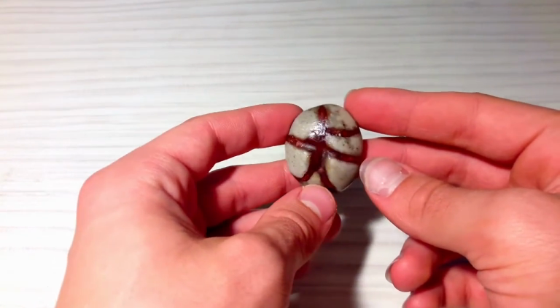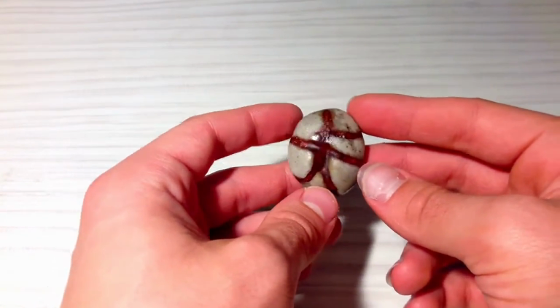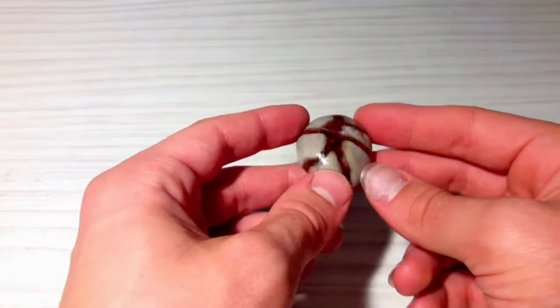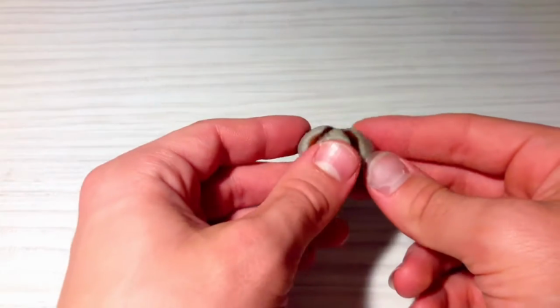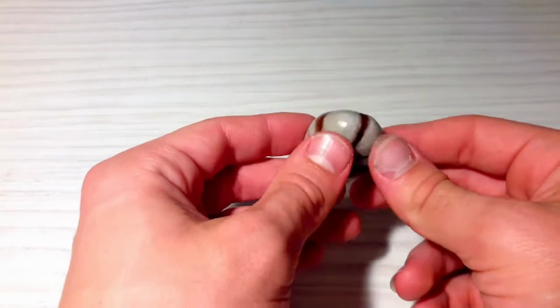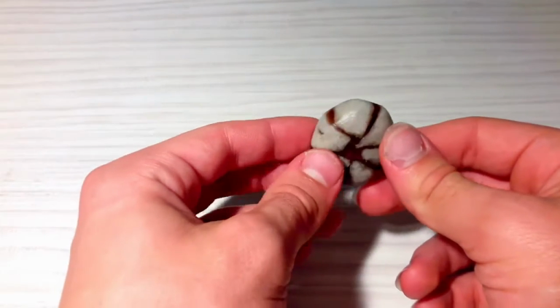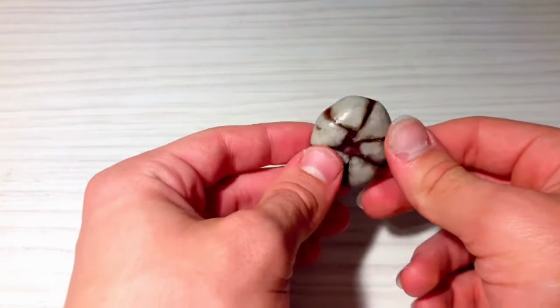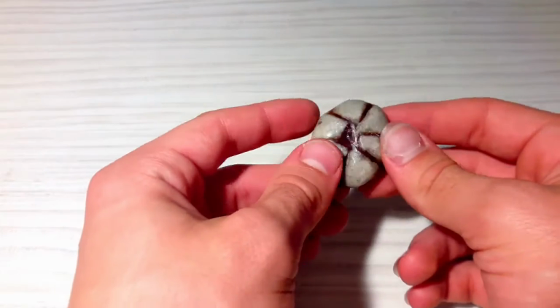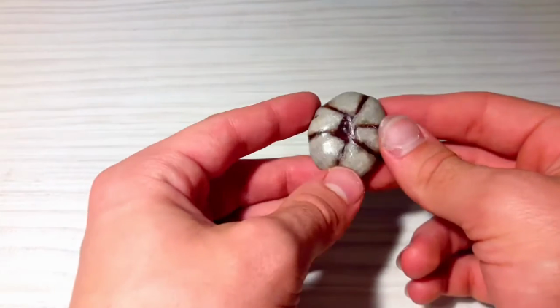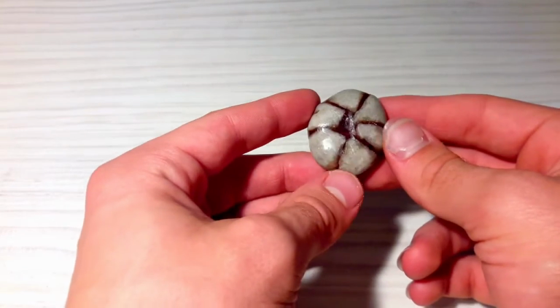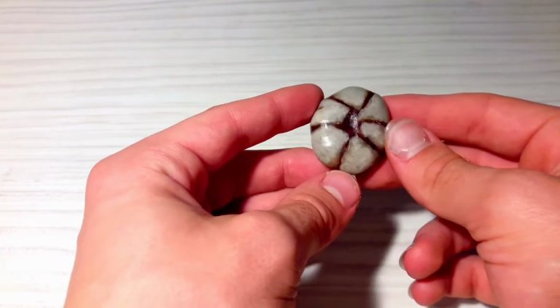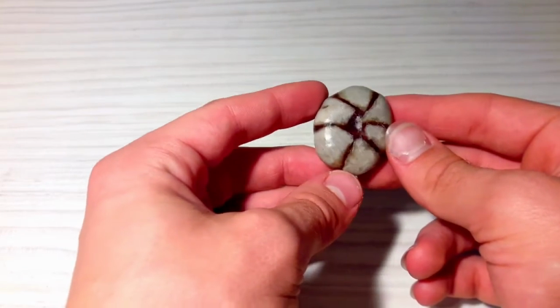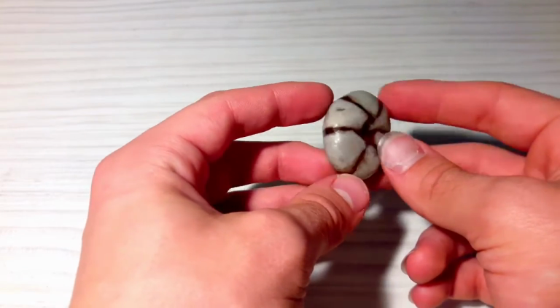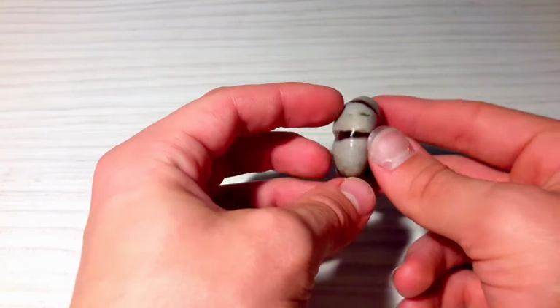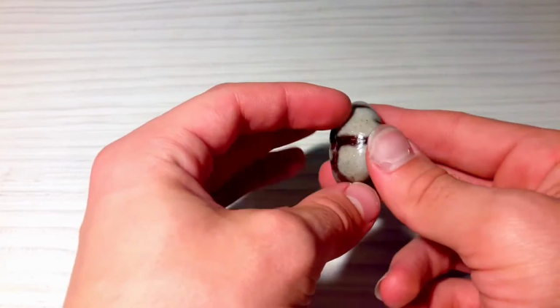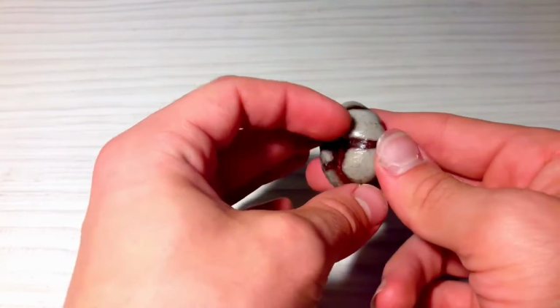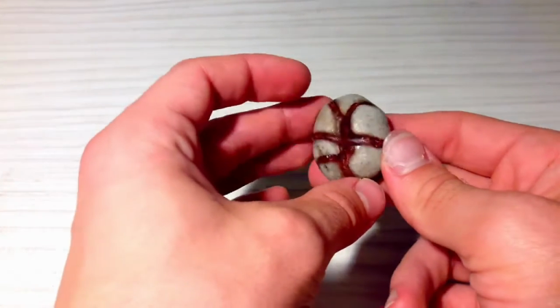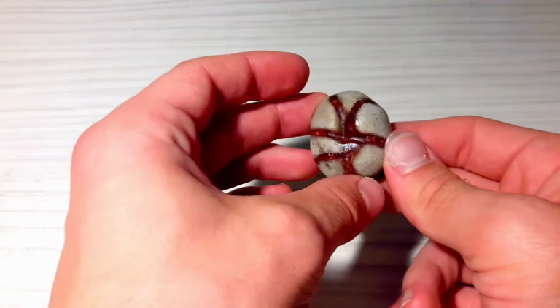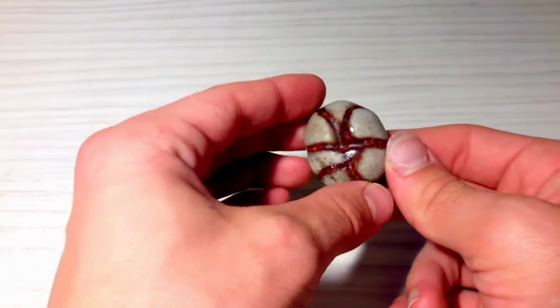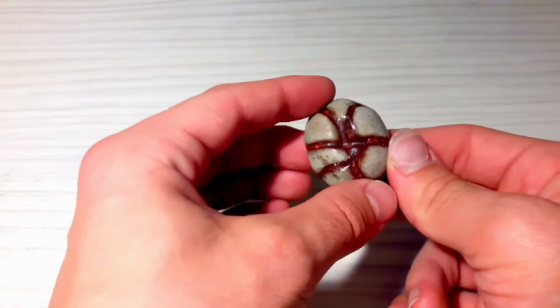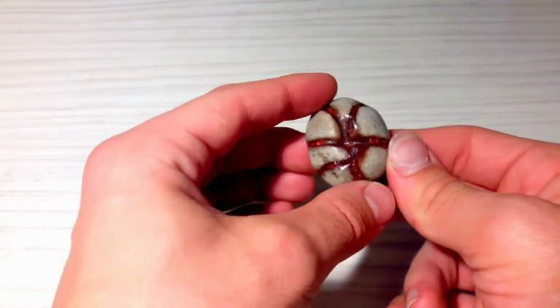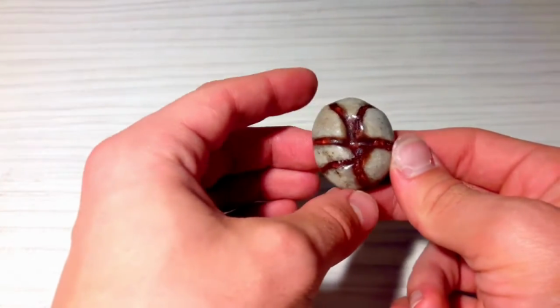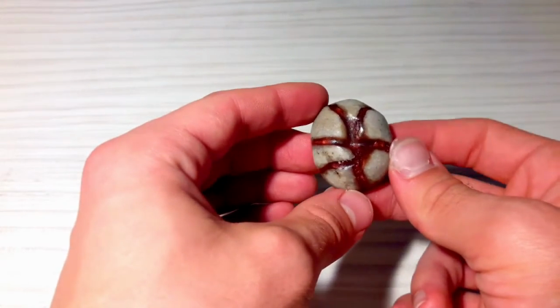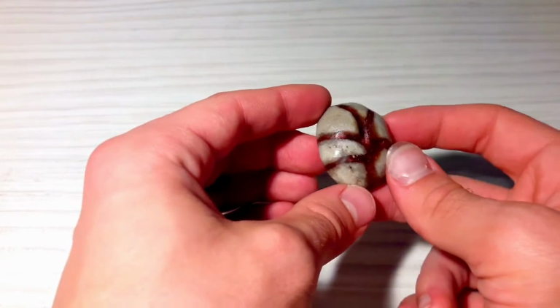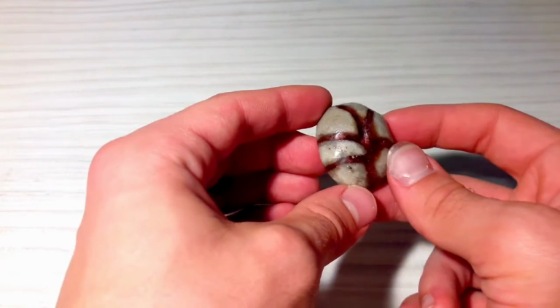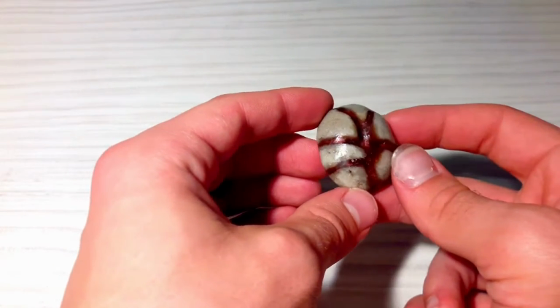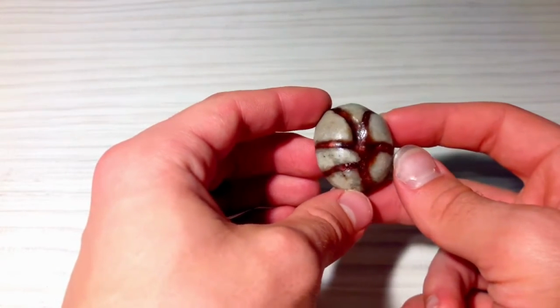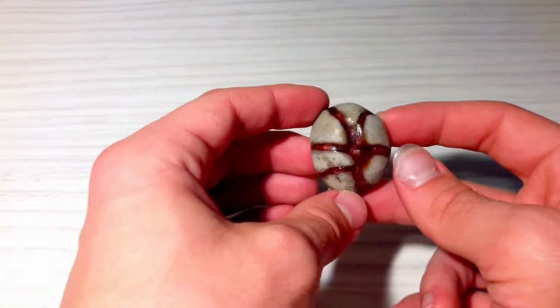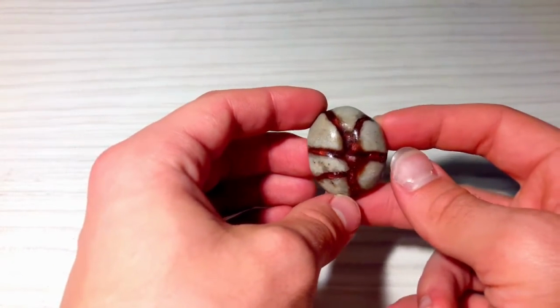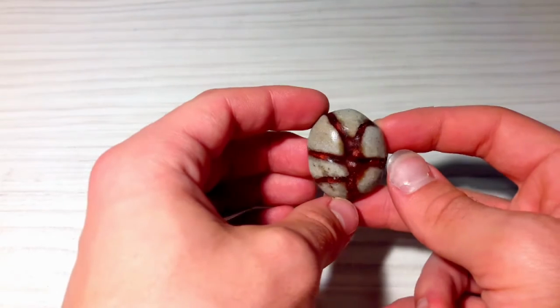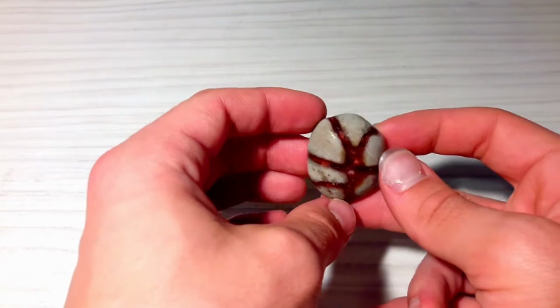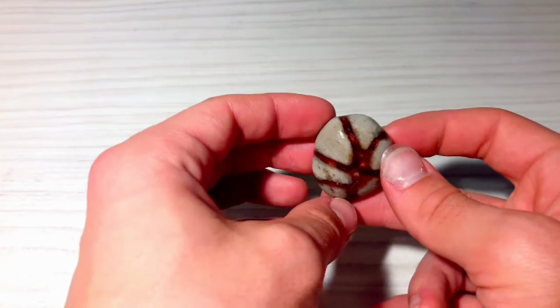You can keep a stone as an ornament, or drill a hole in it and wear it as a pendant. It's up to you.